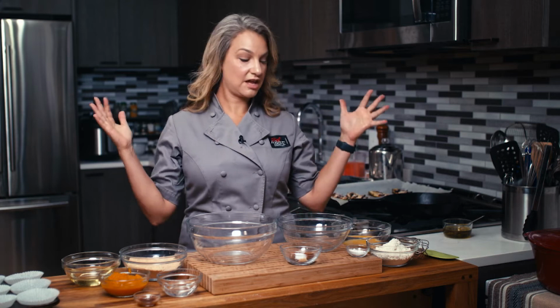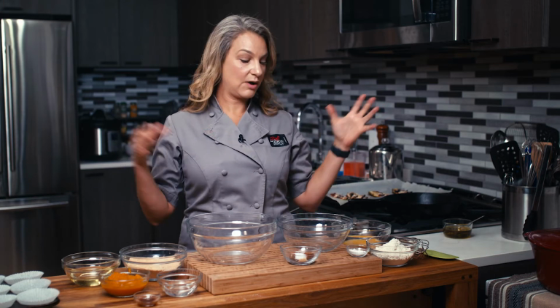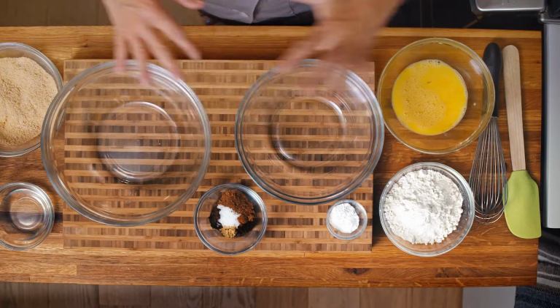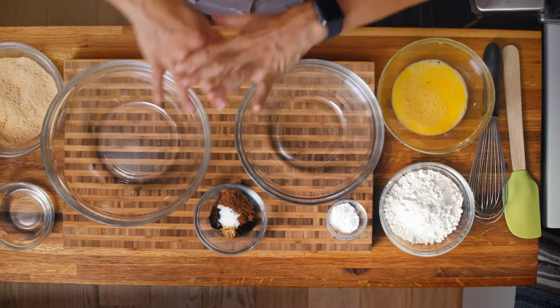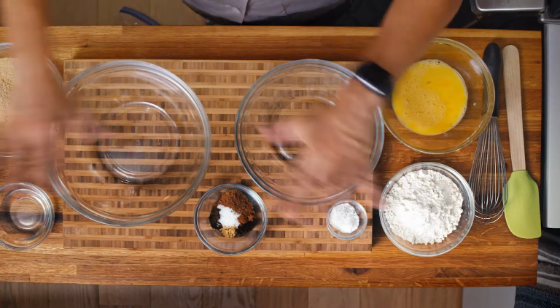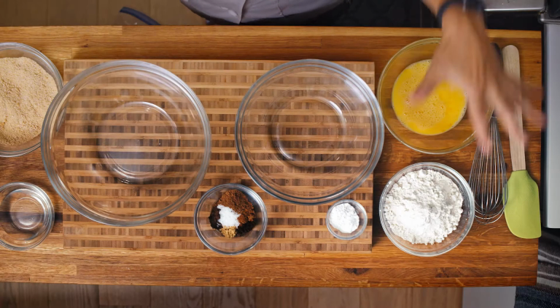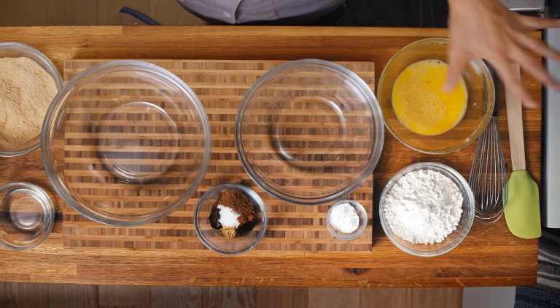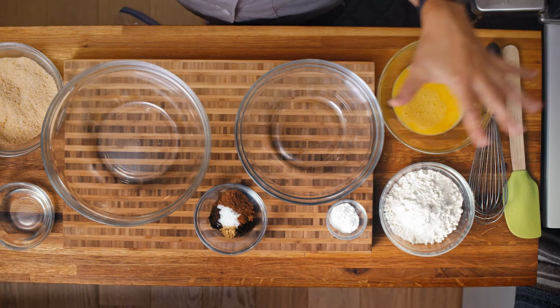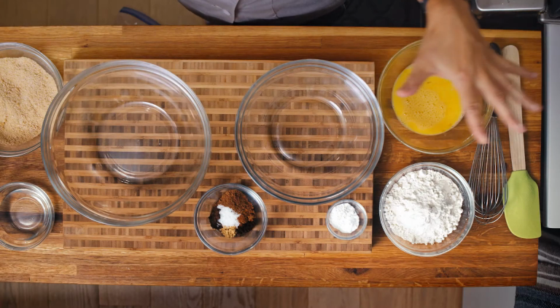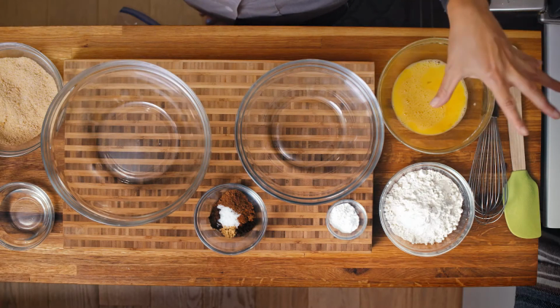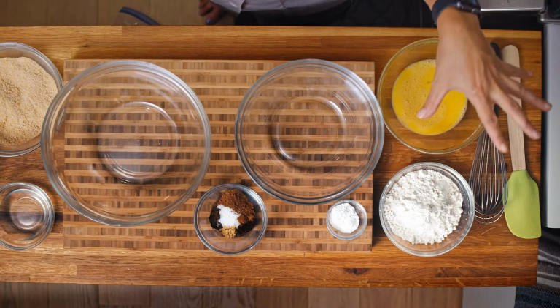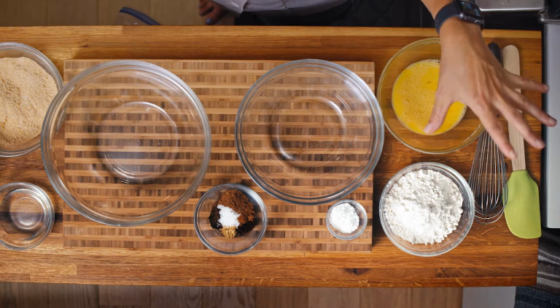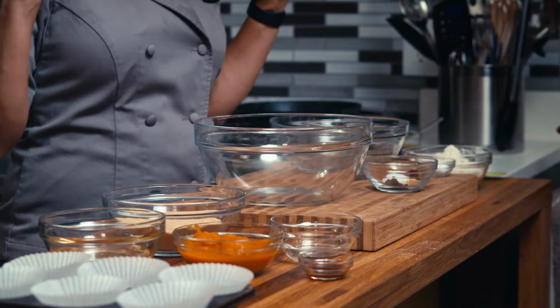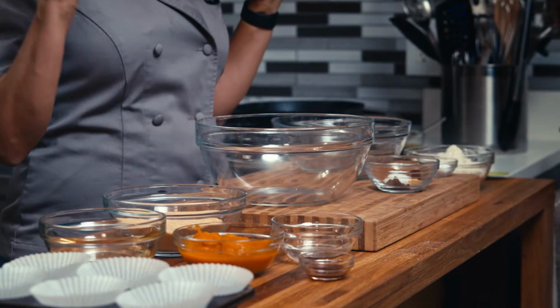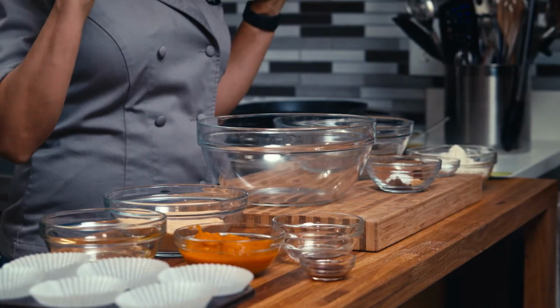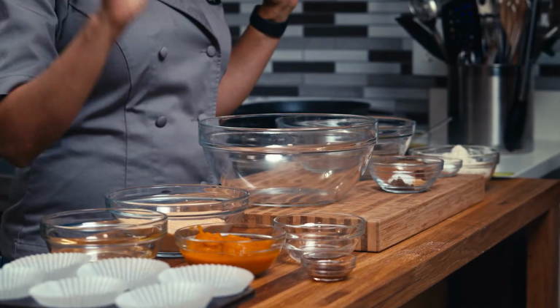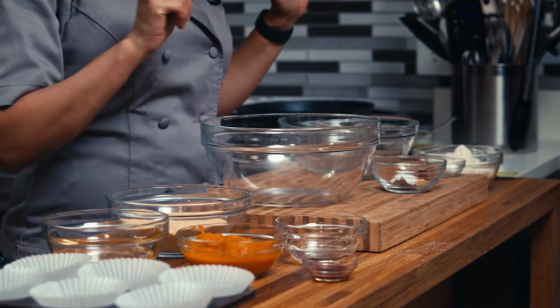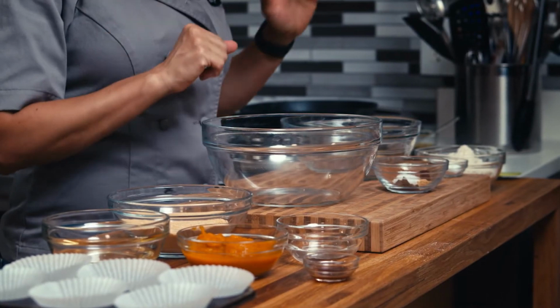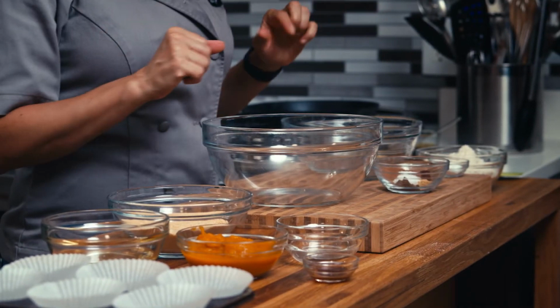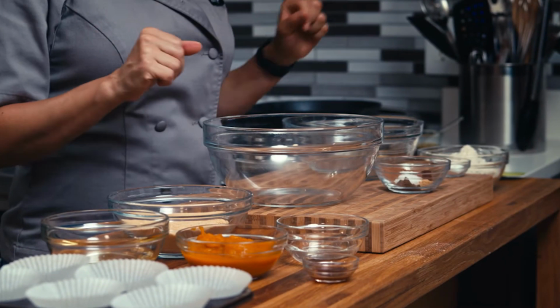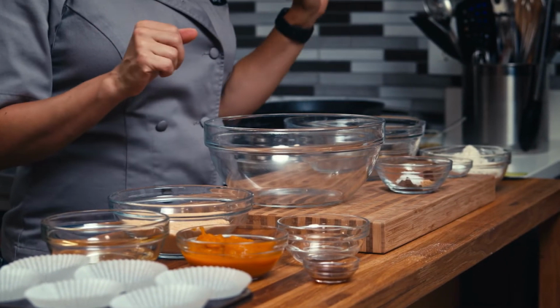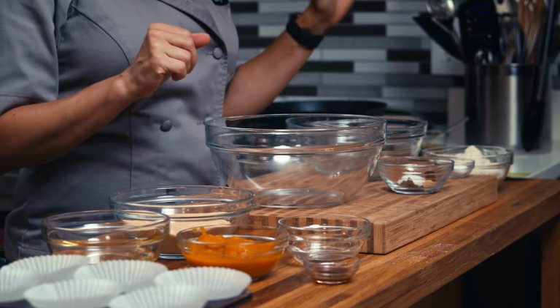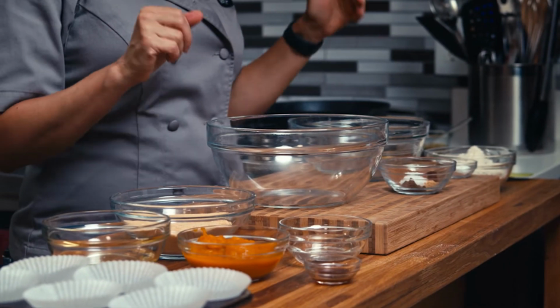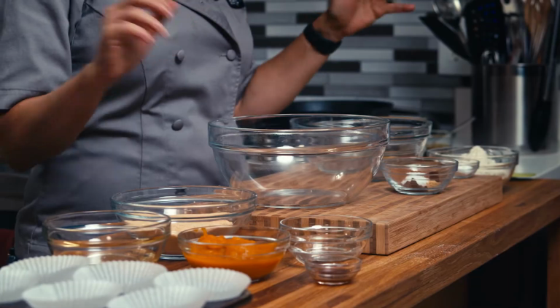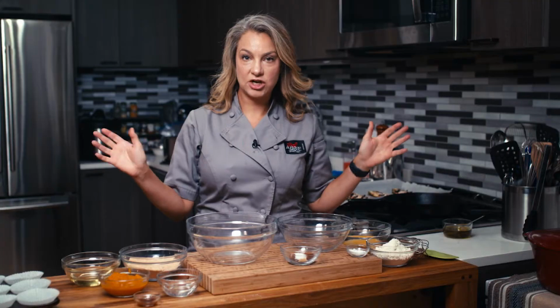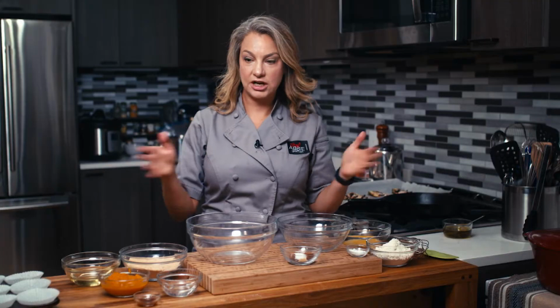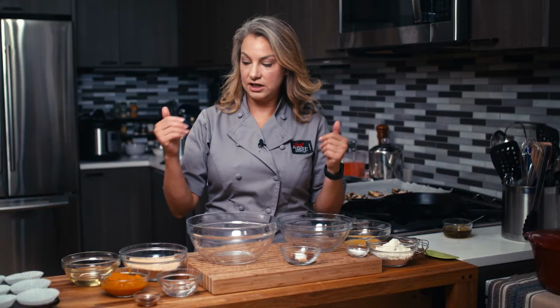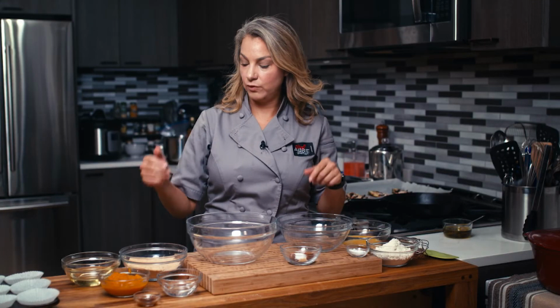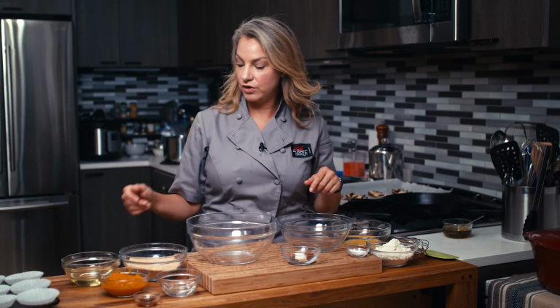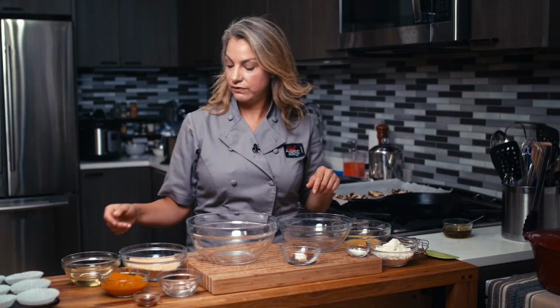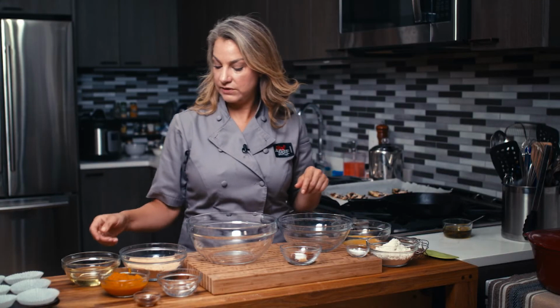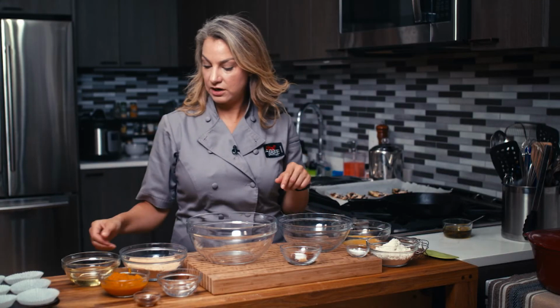I have a bunch of stuff here. We're going to do our wet ingredients first, then our dry, and we'll go from there.